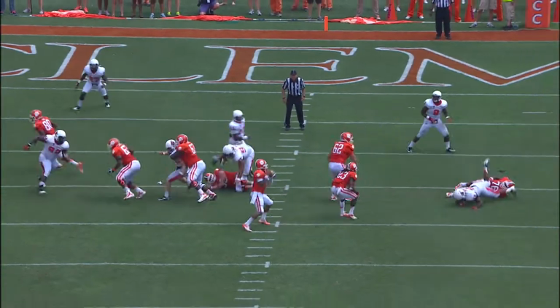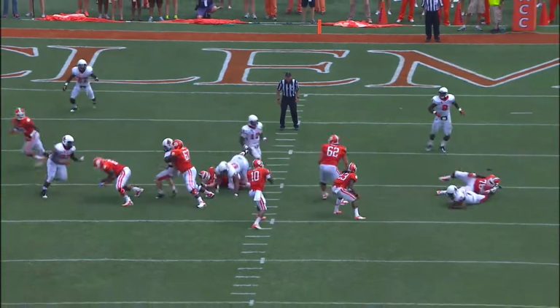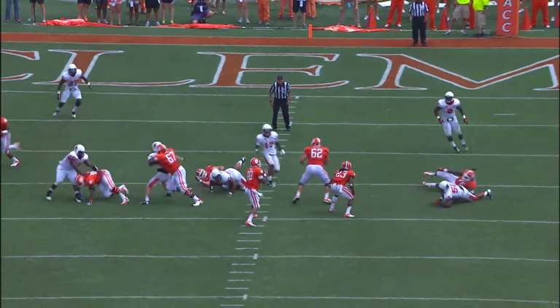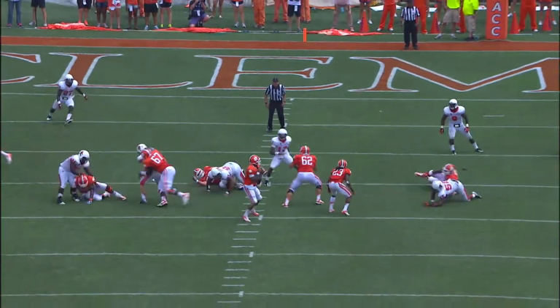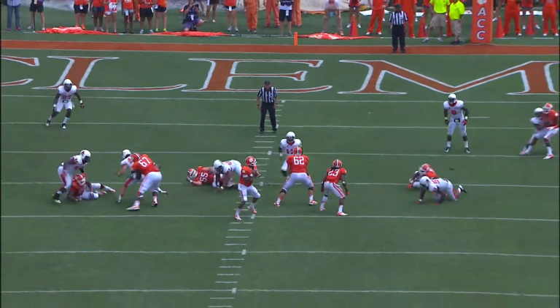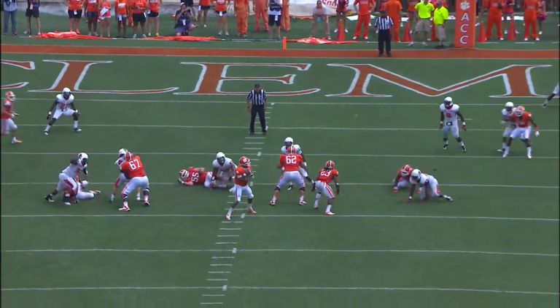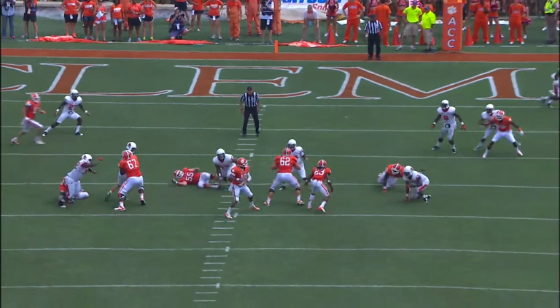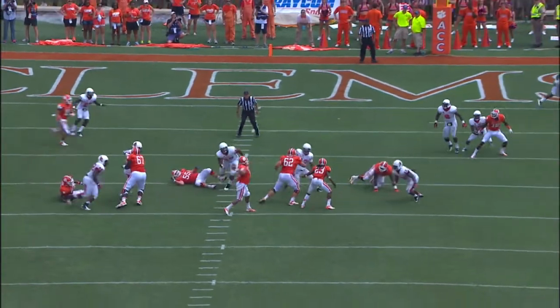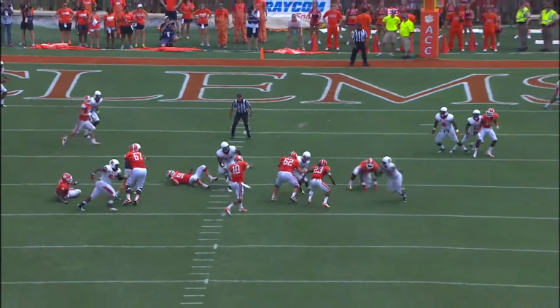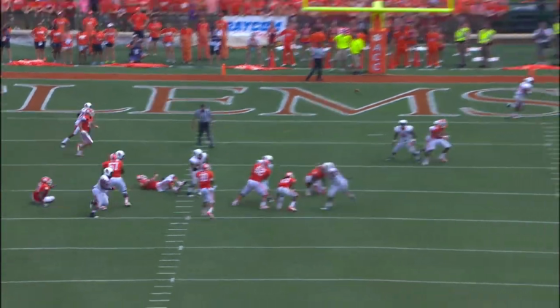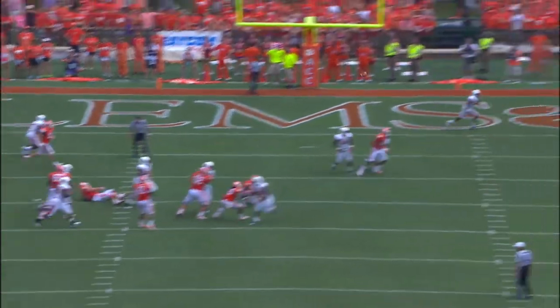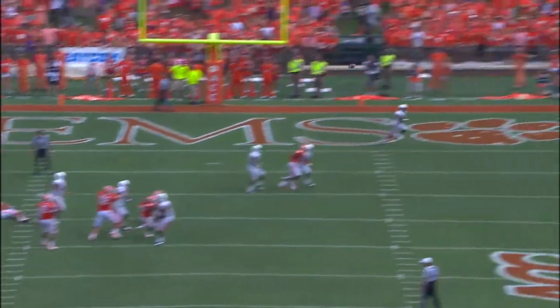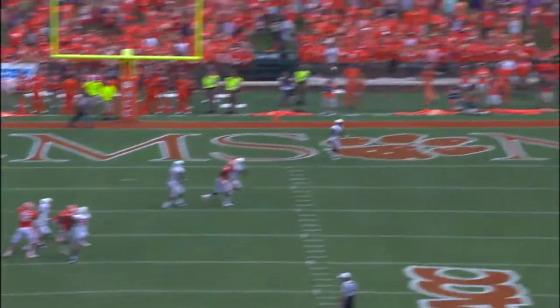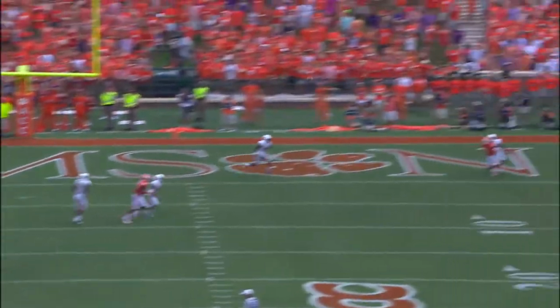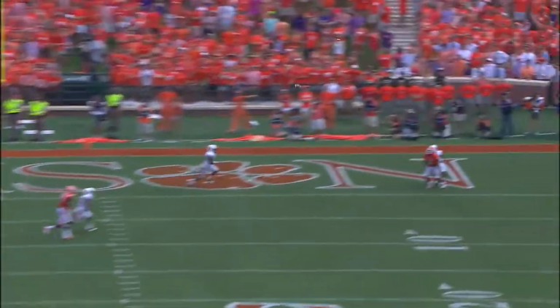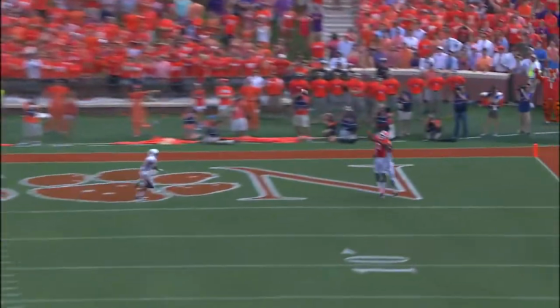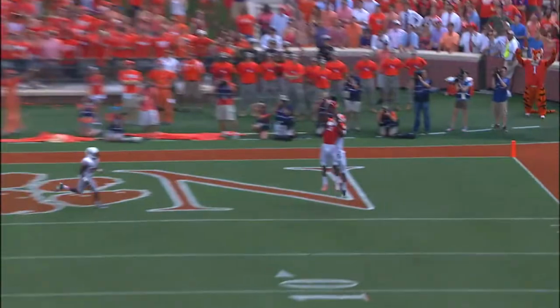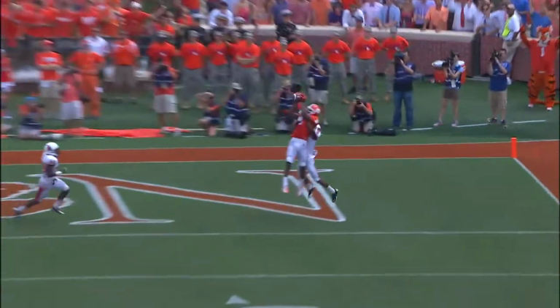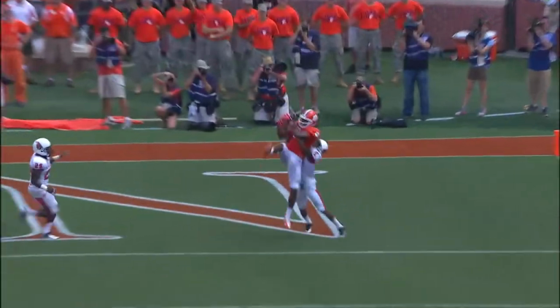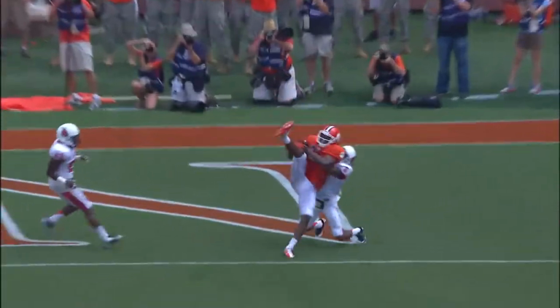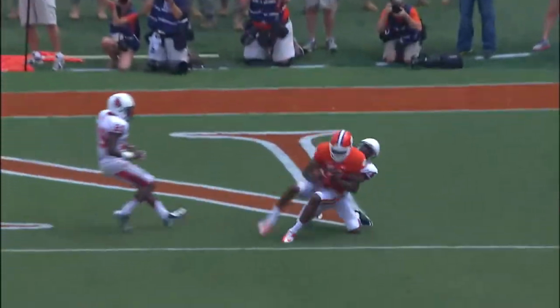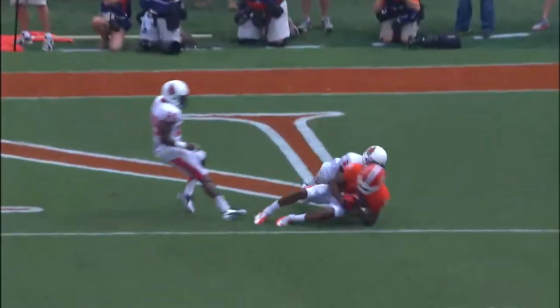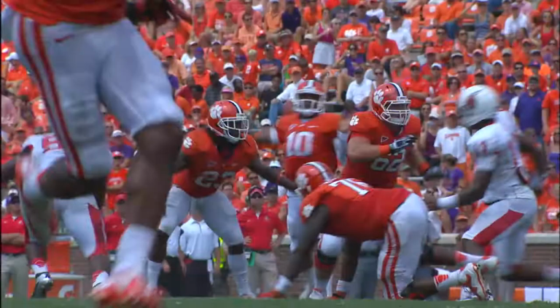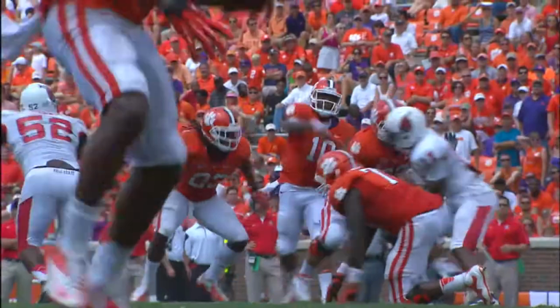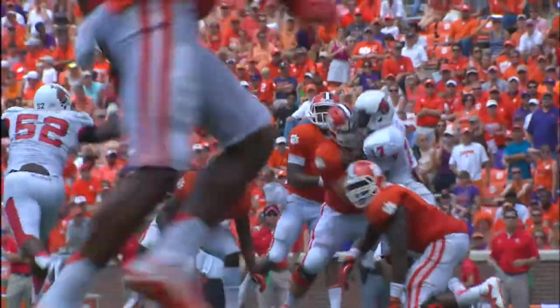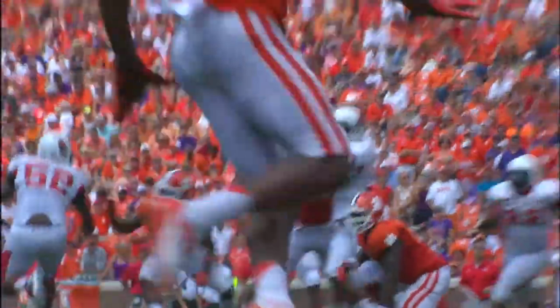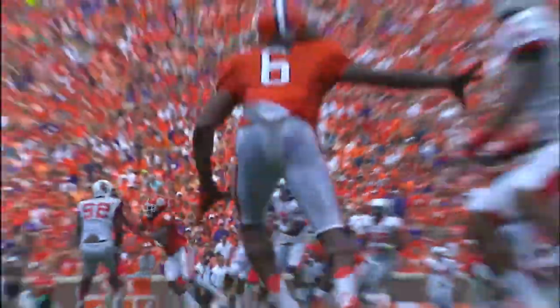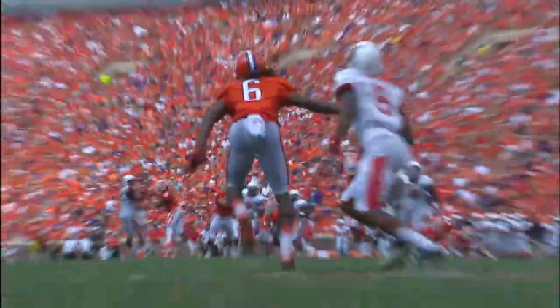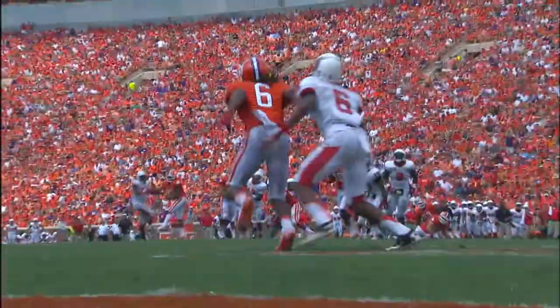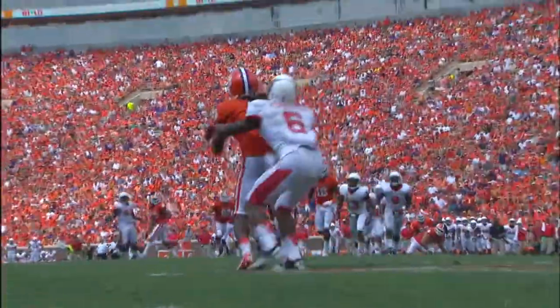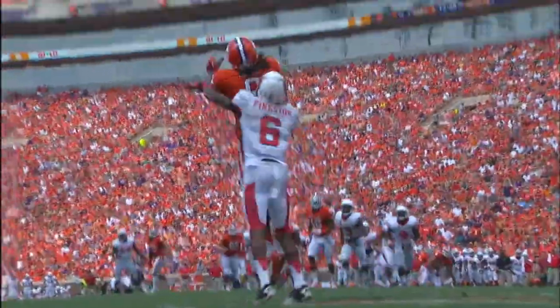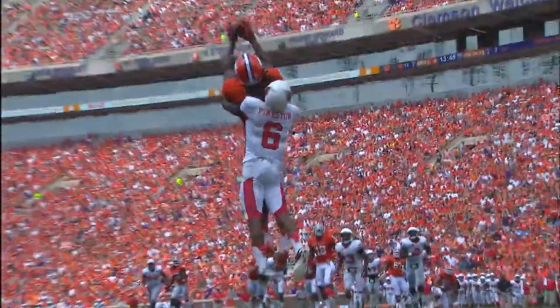Look at the gaps to move through. Boyd looking for the end zone — touchdown. That's Newt.